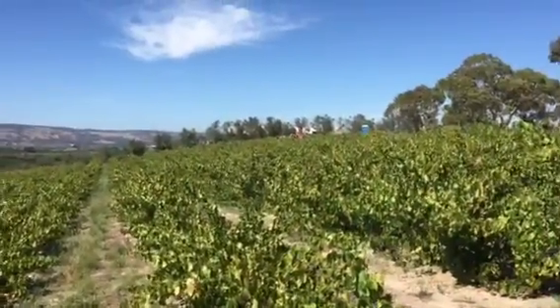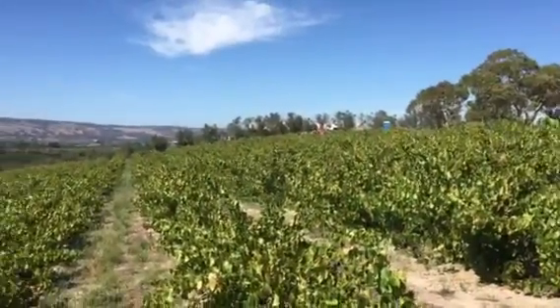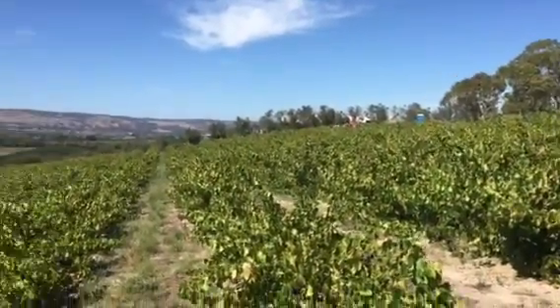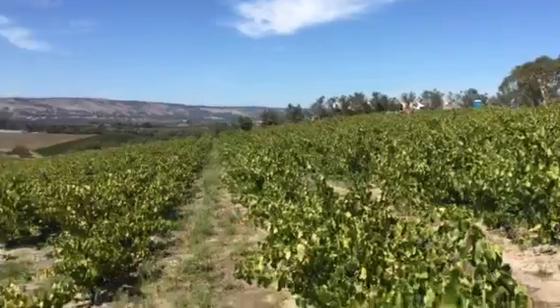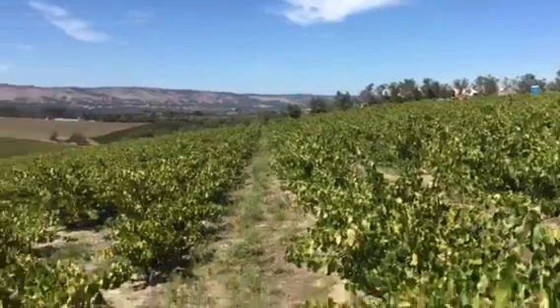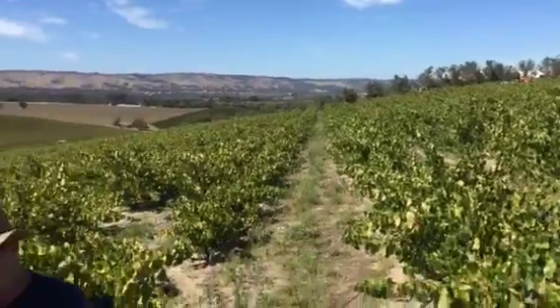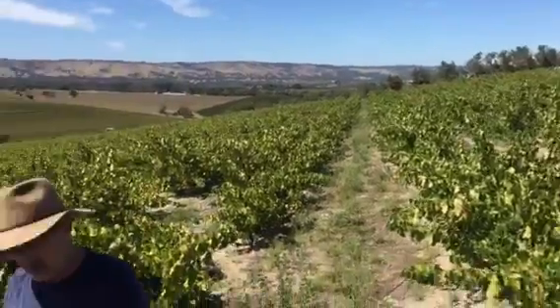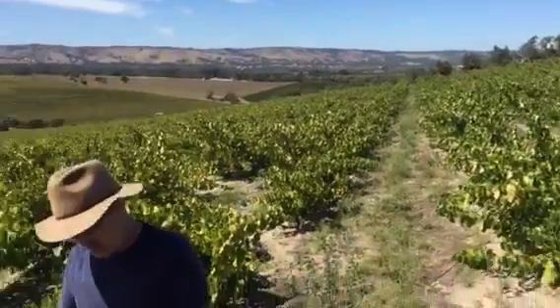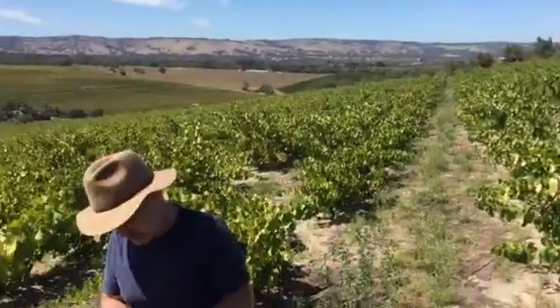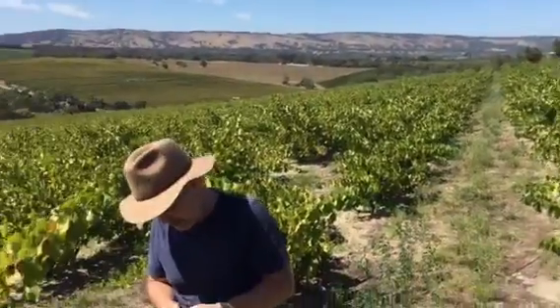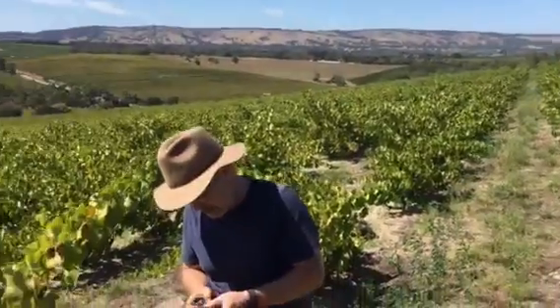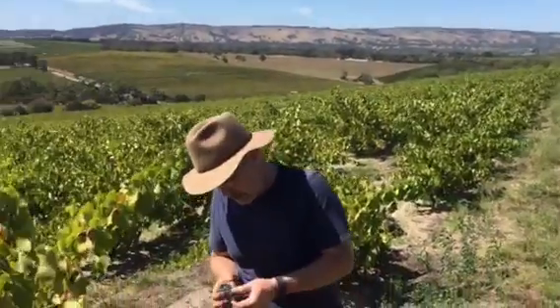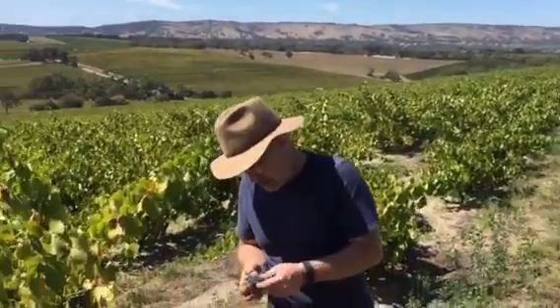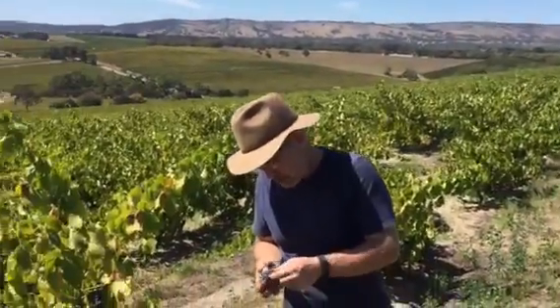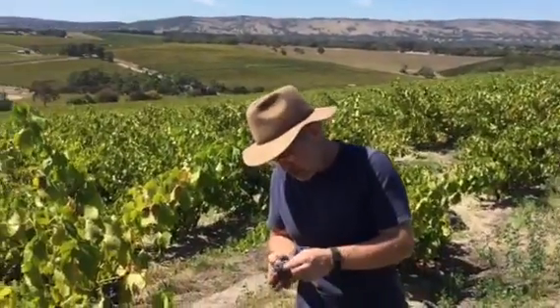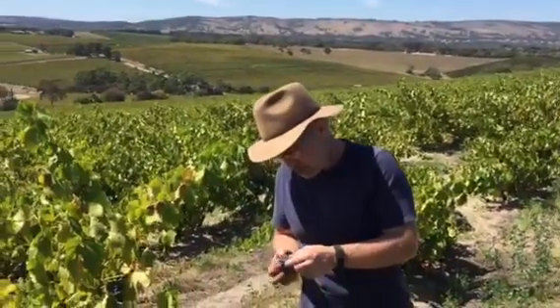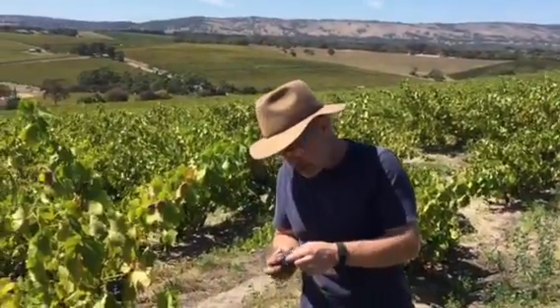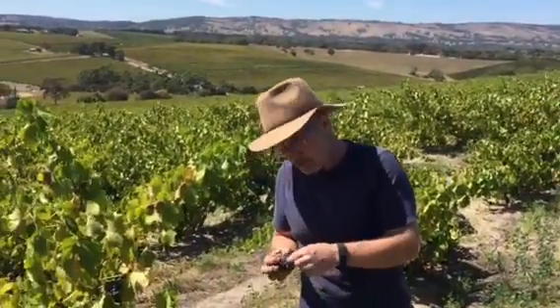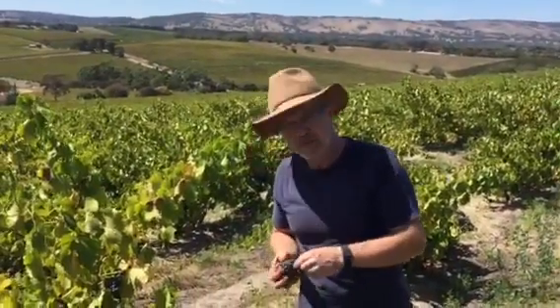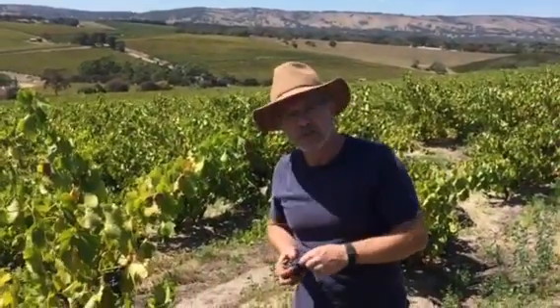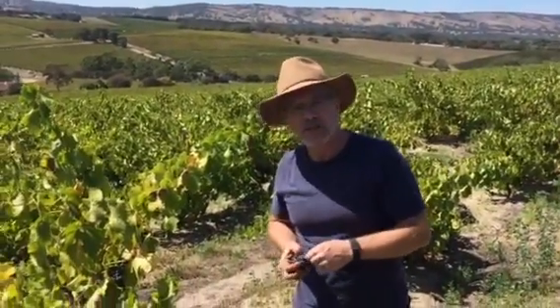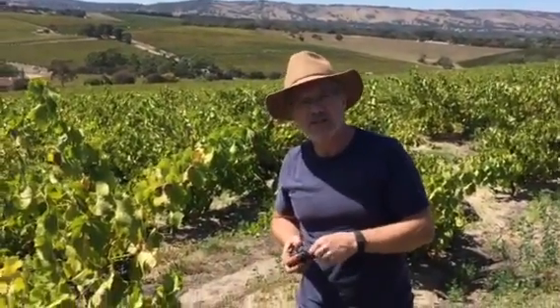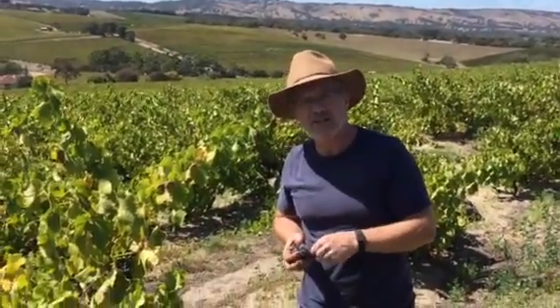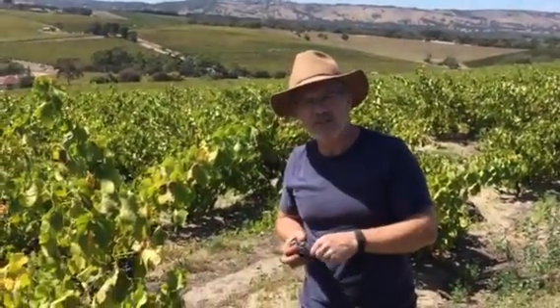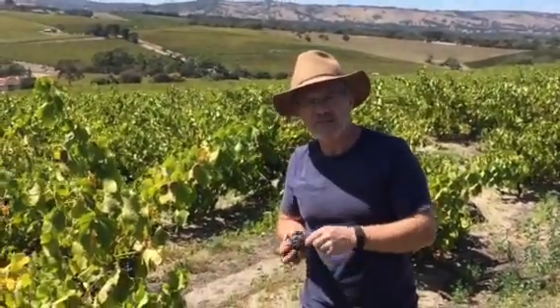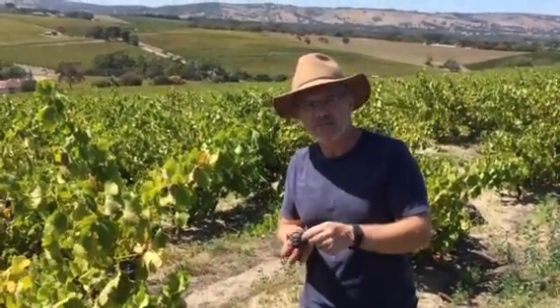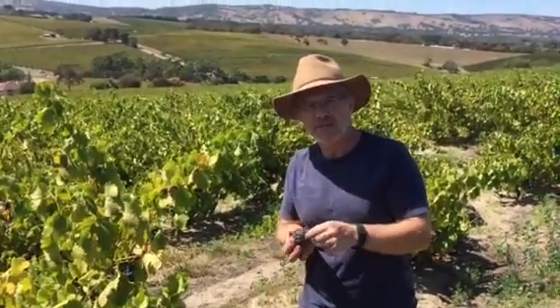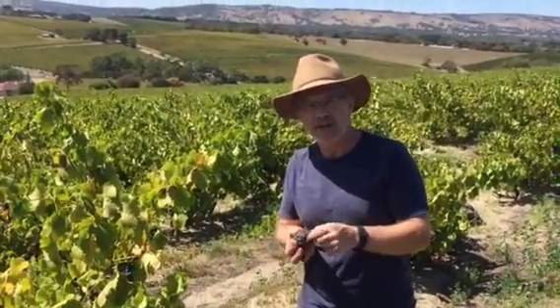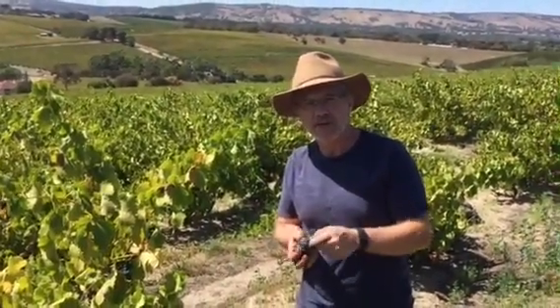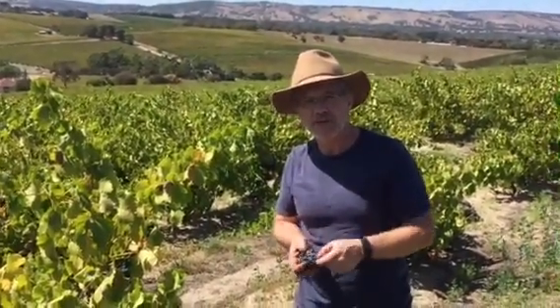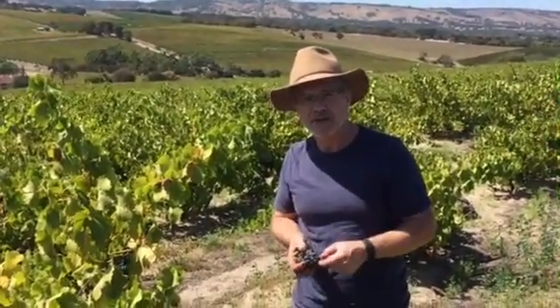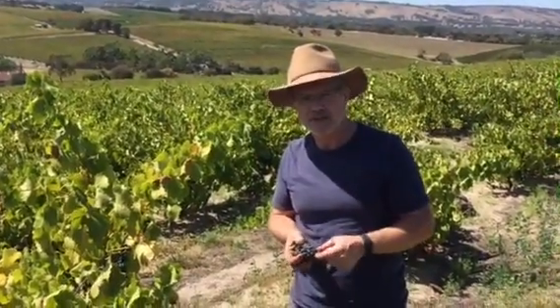So this is the birthplace of the 2016 Vagabond Grenache.